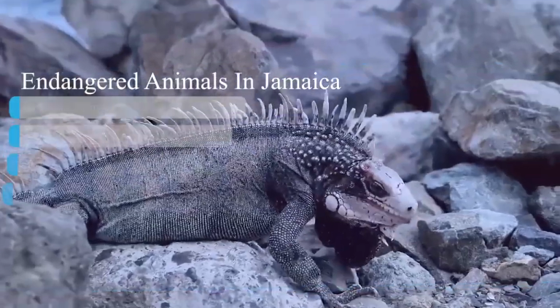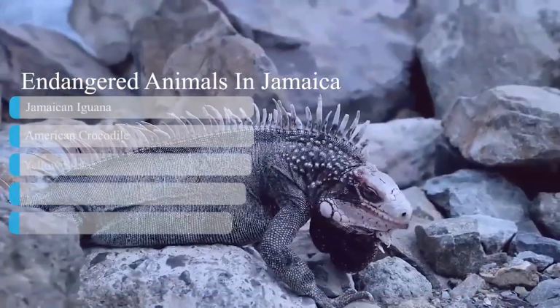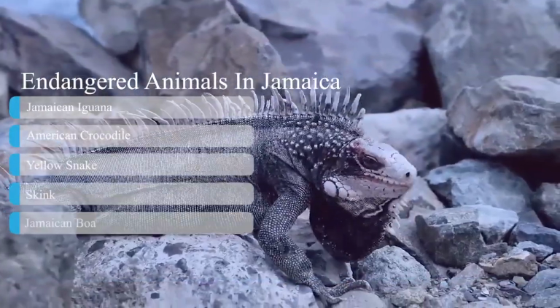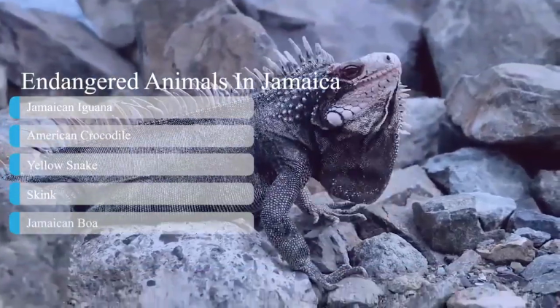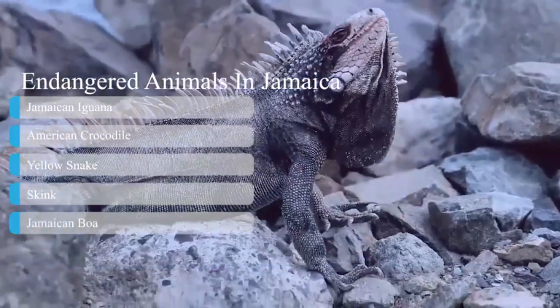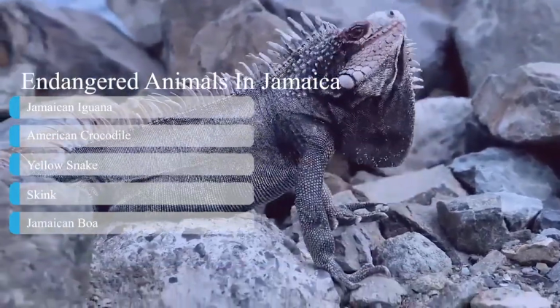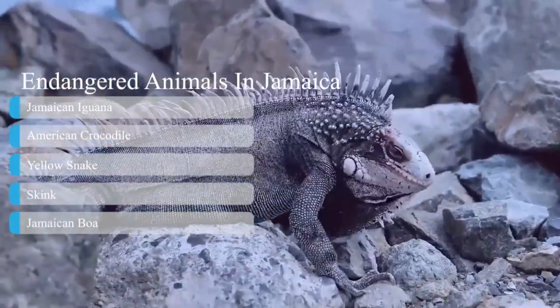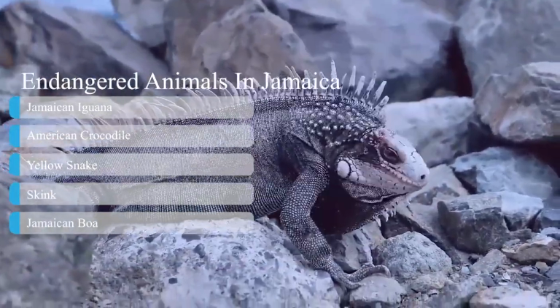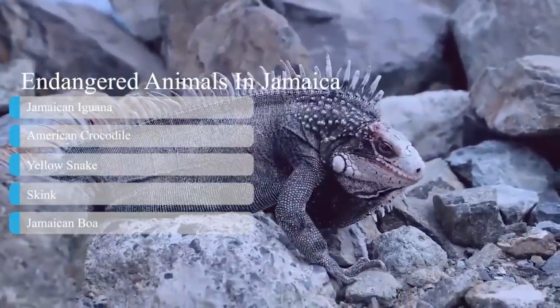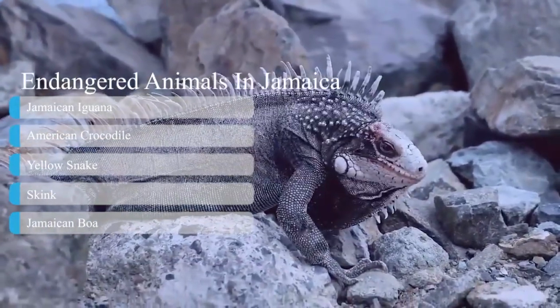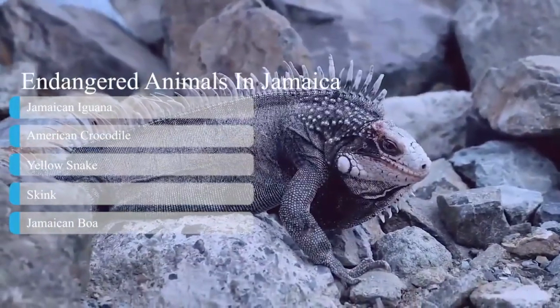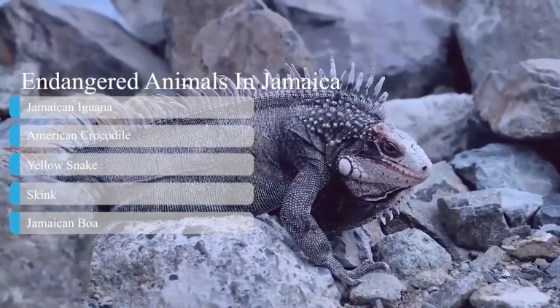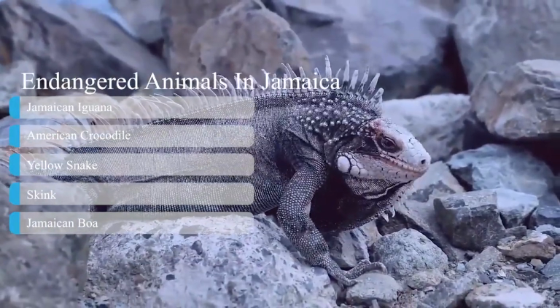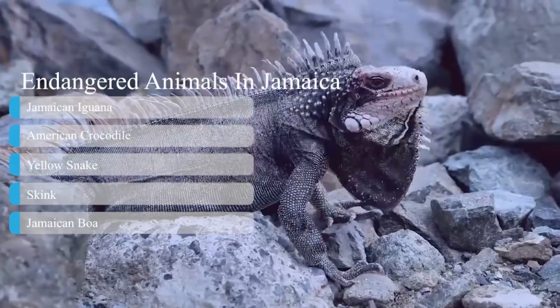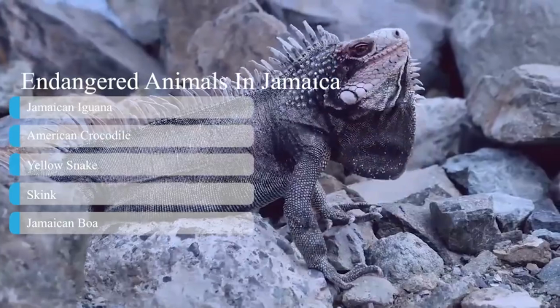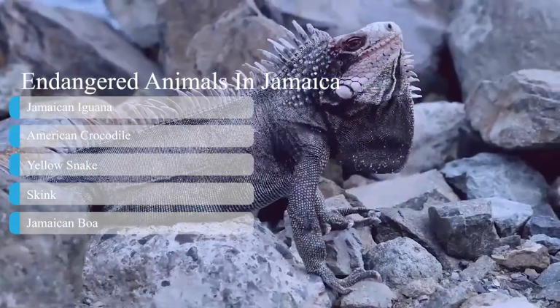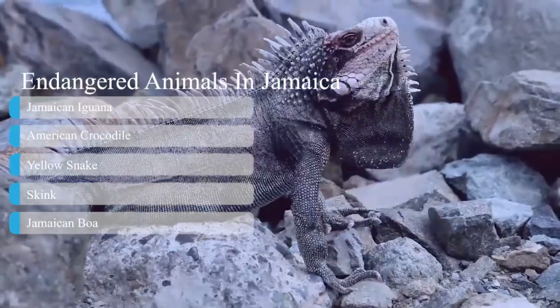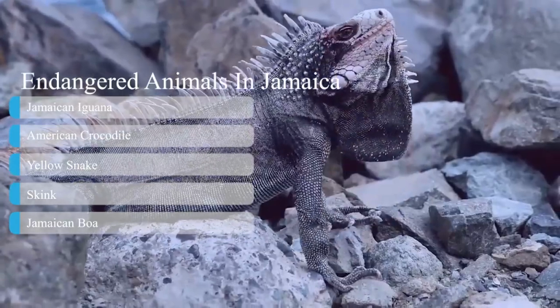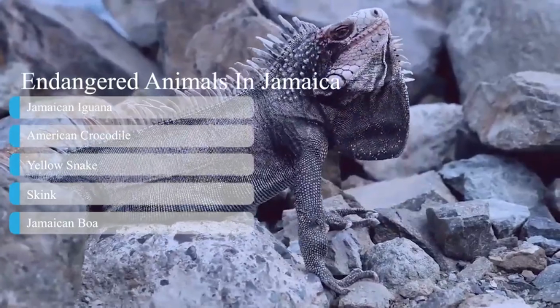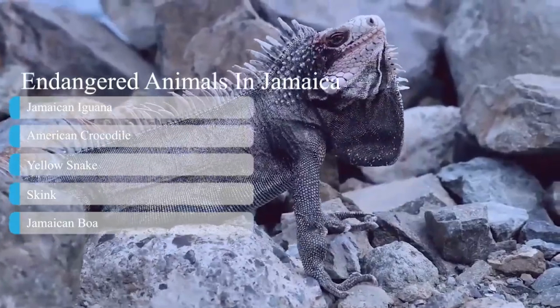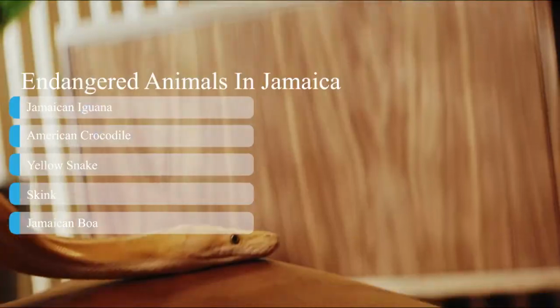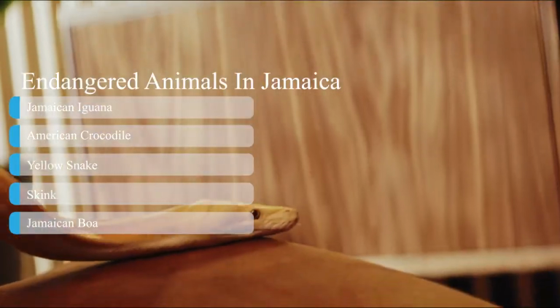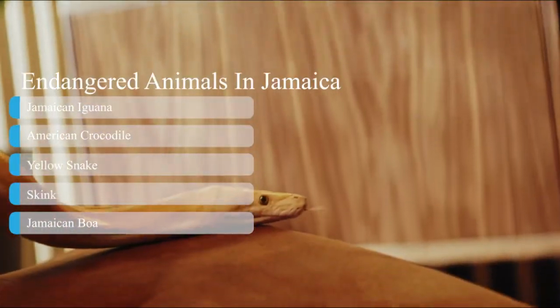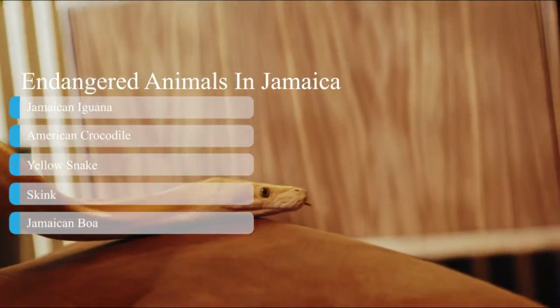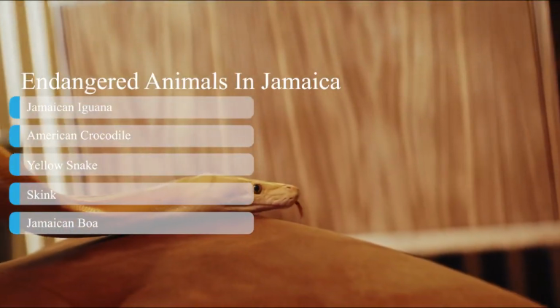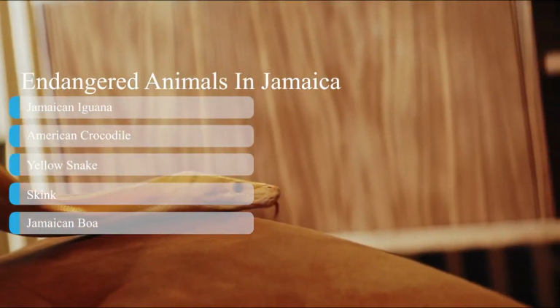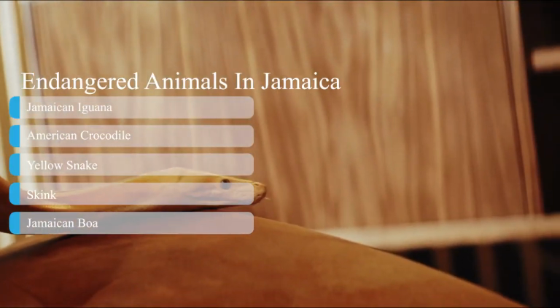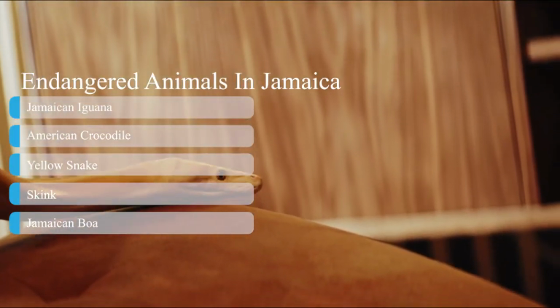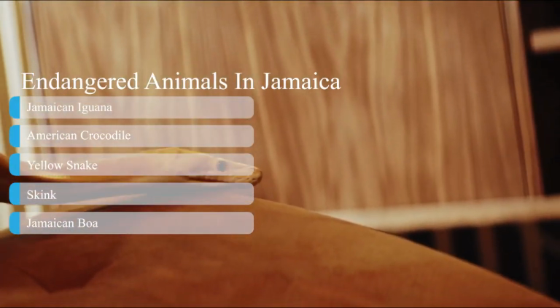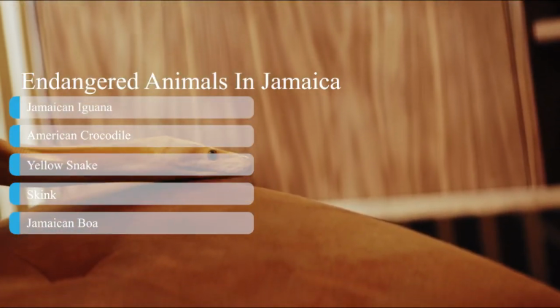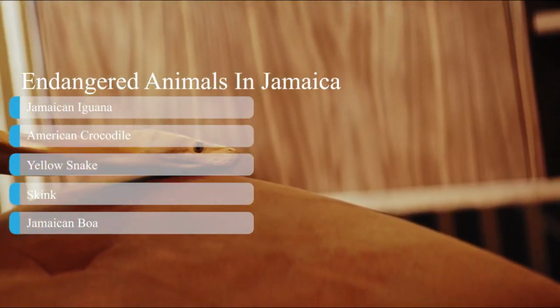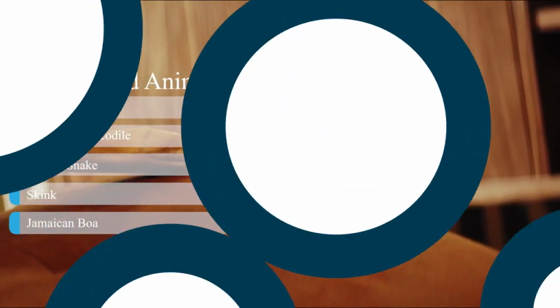Endangered animals in Jamaica: Jamaican iguana, American crocodile, yellow snake, skink, and Jamaican boa.